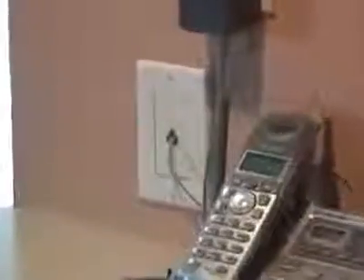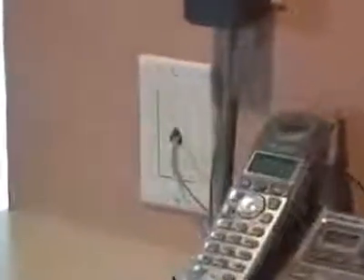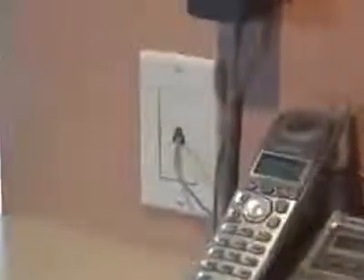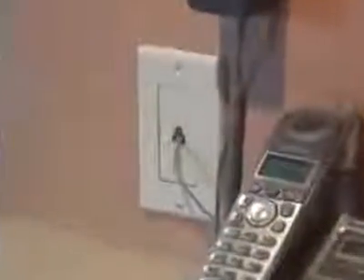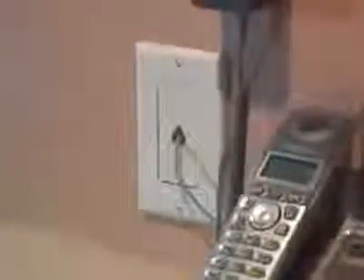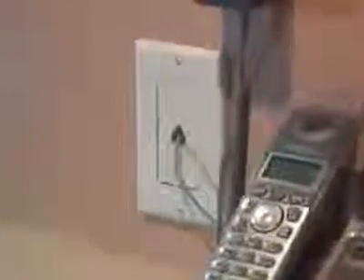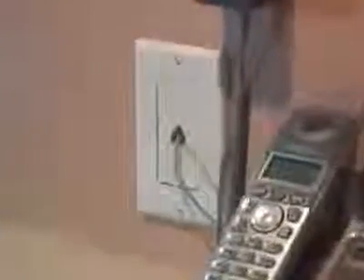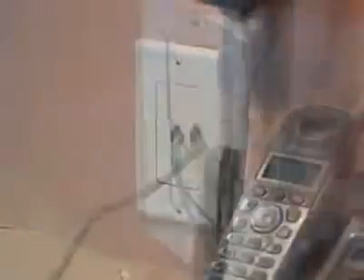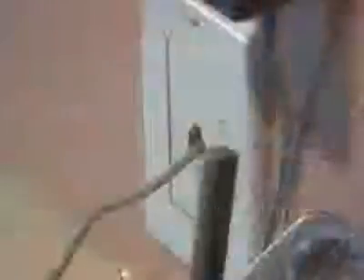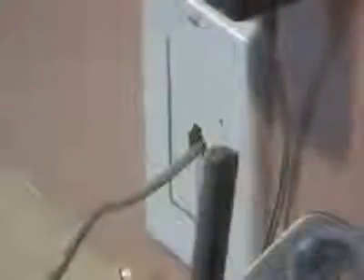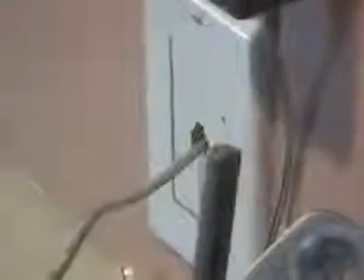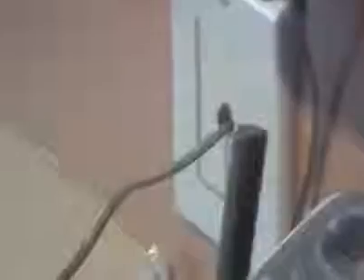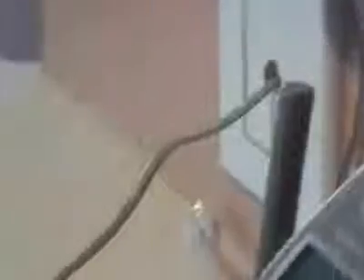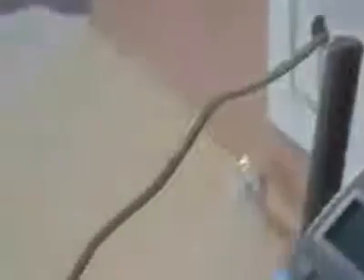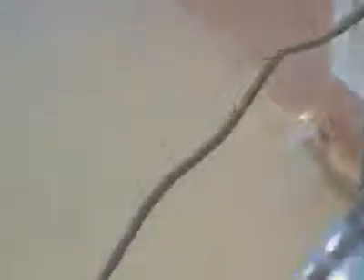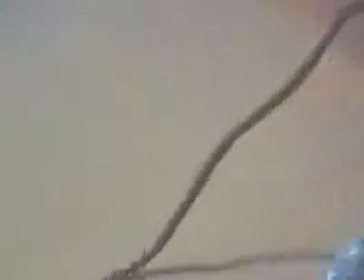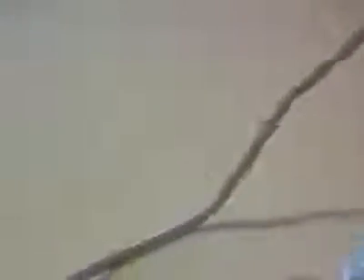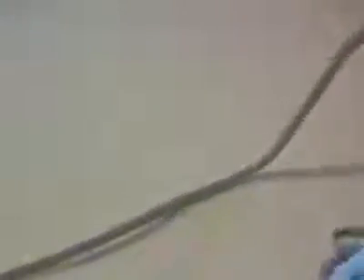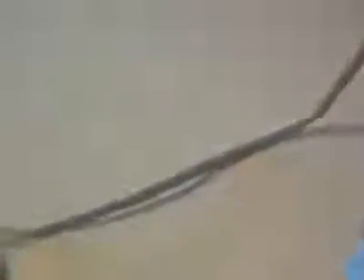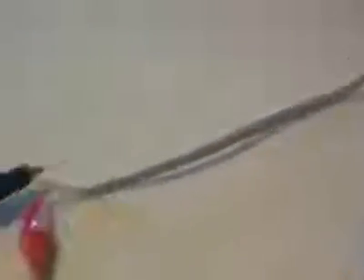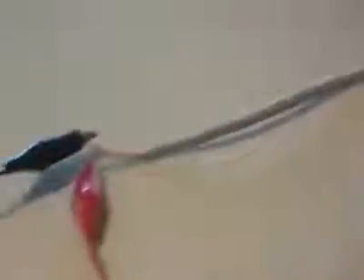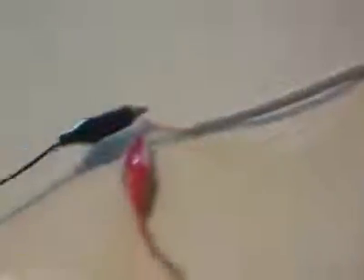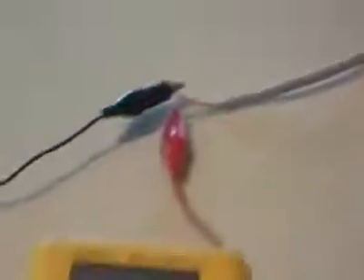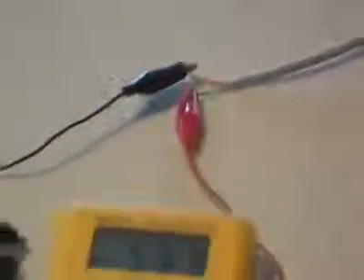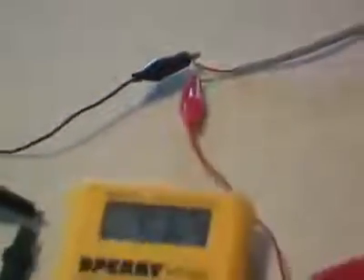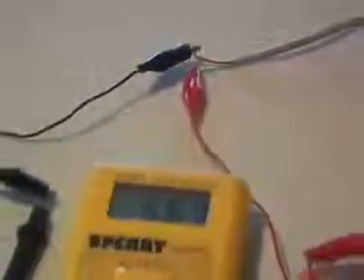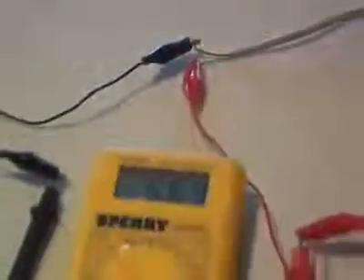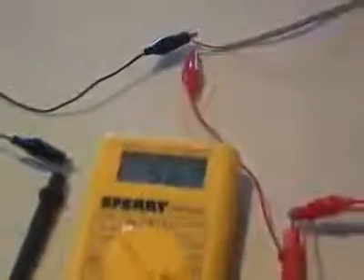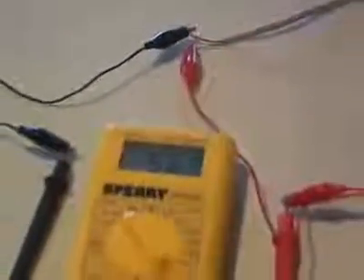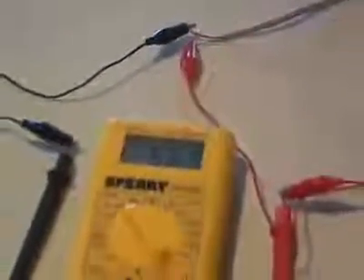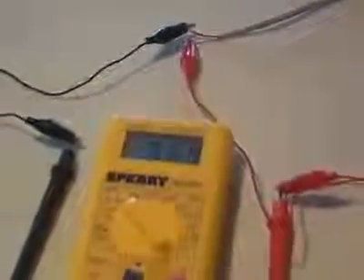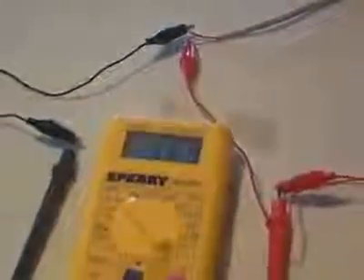Every phone line has between 40 and 70 volts running through it 24-7. In my case, it measured around 57 volts.